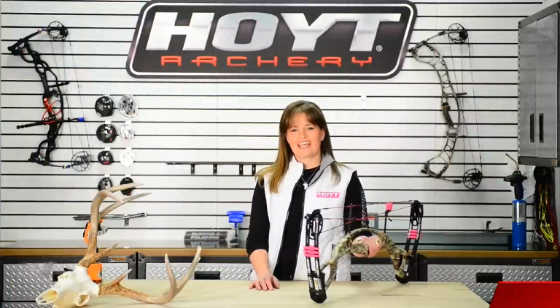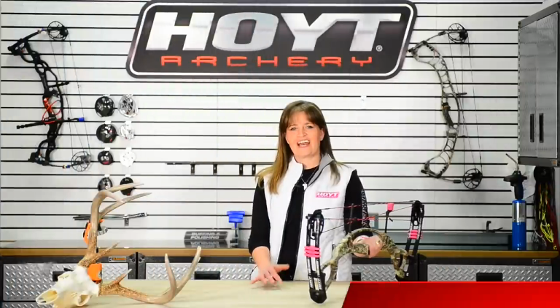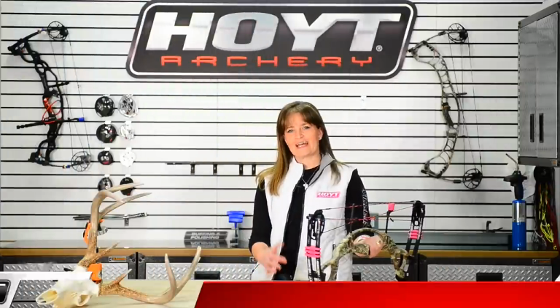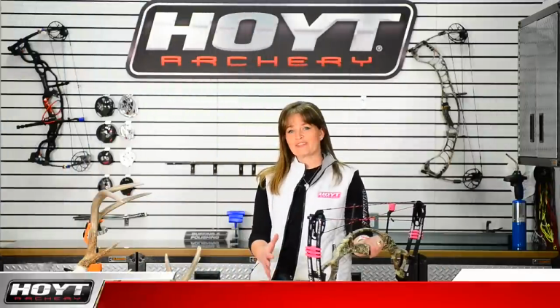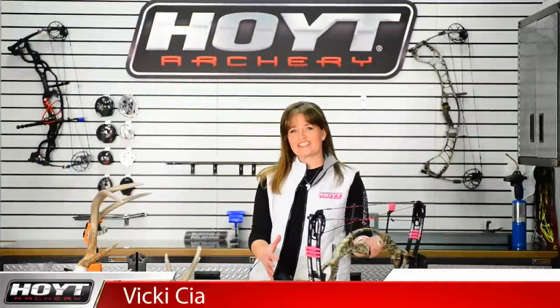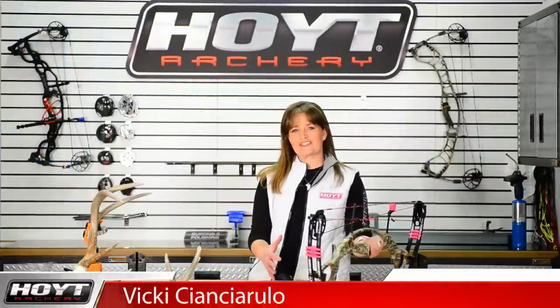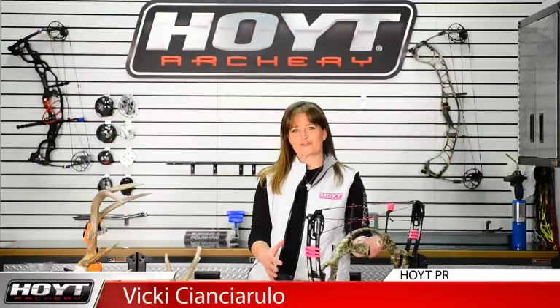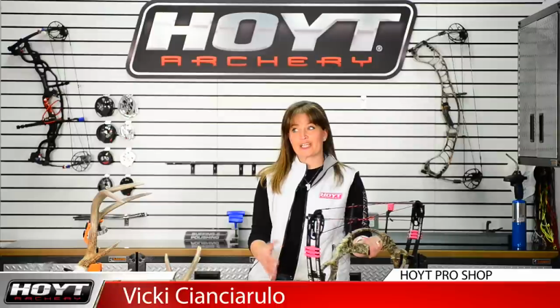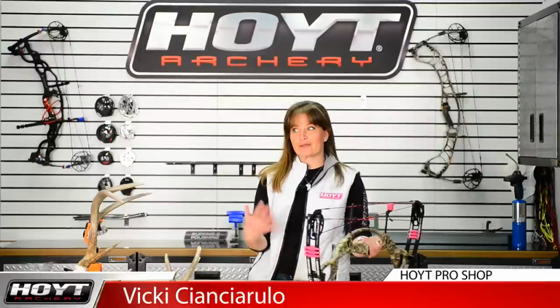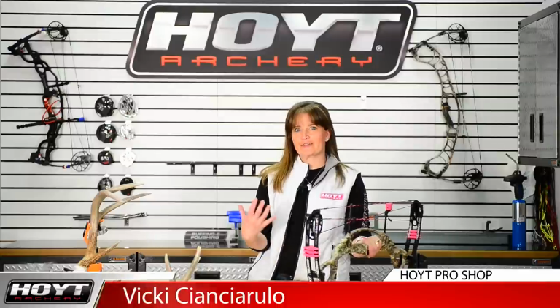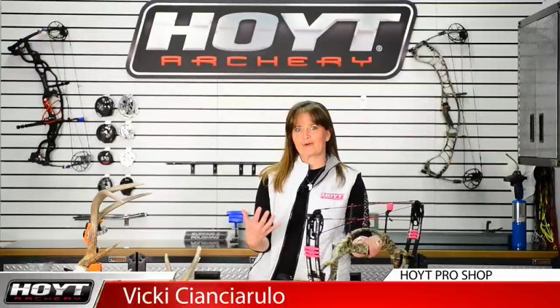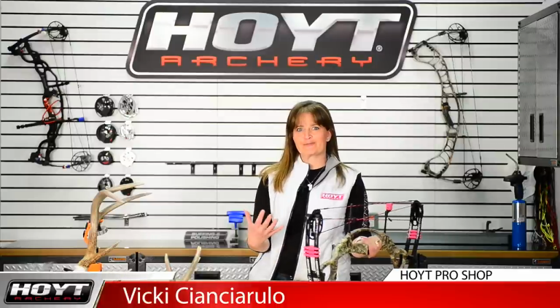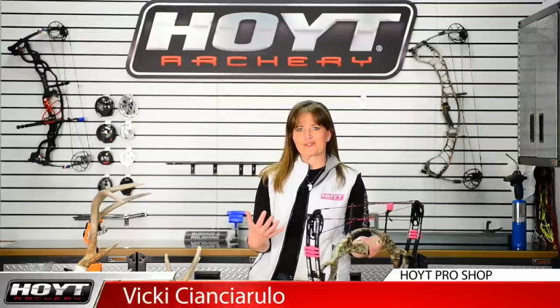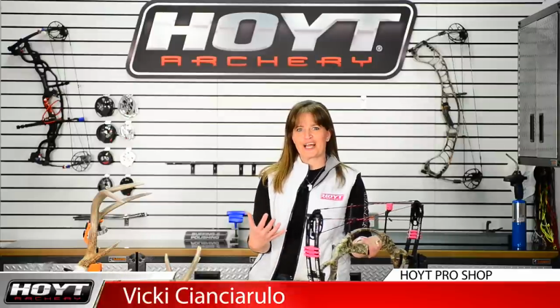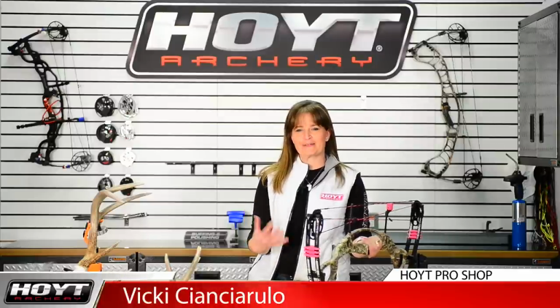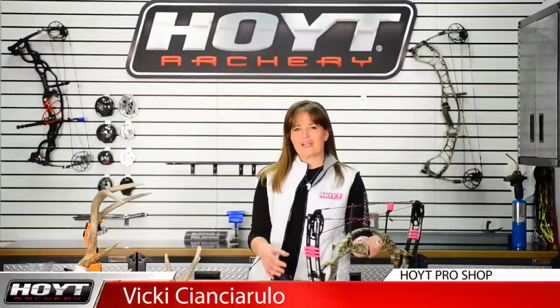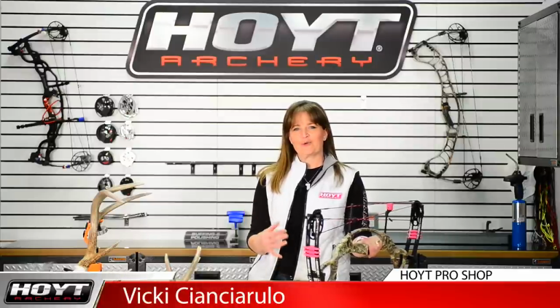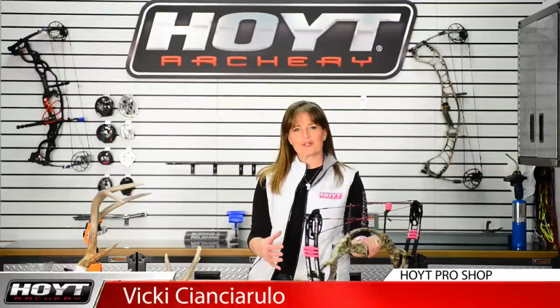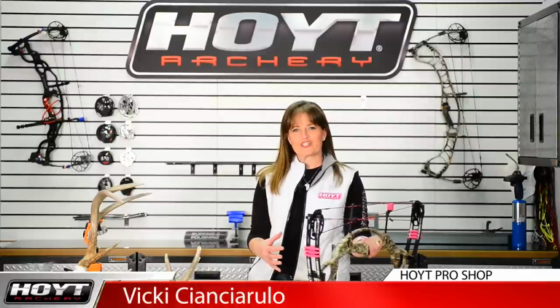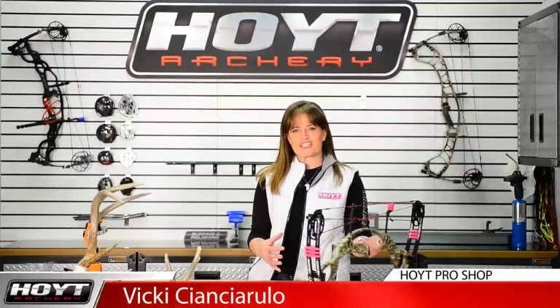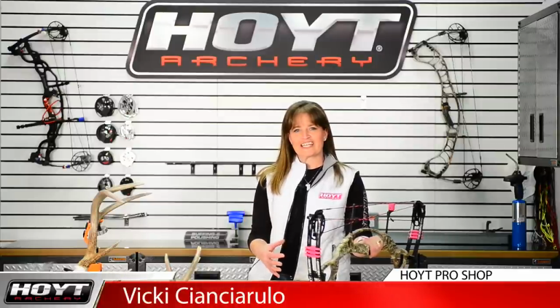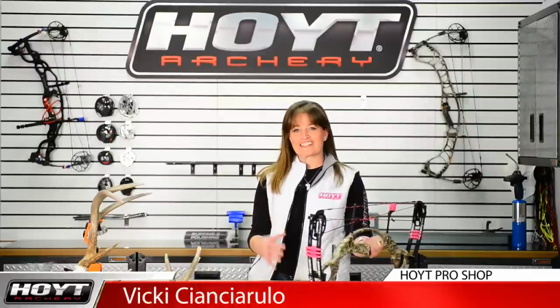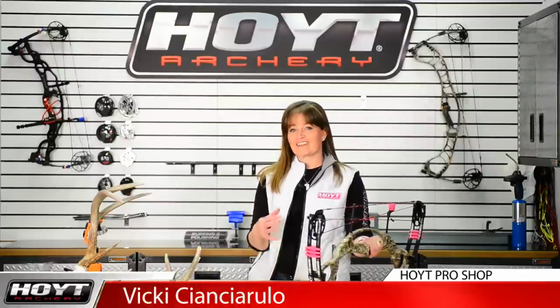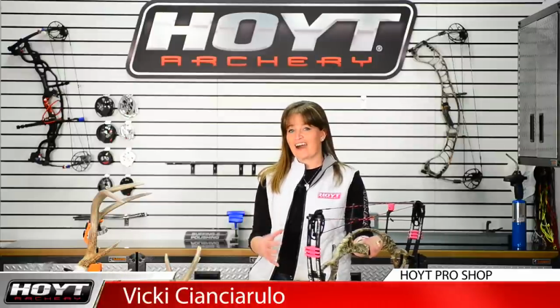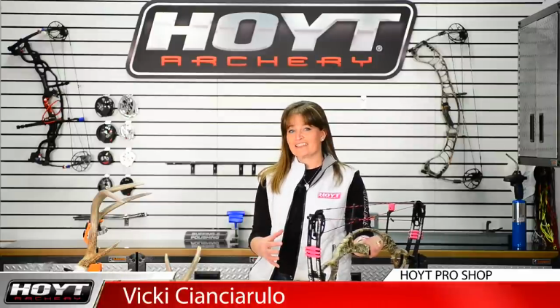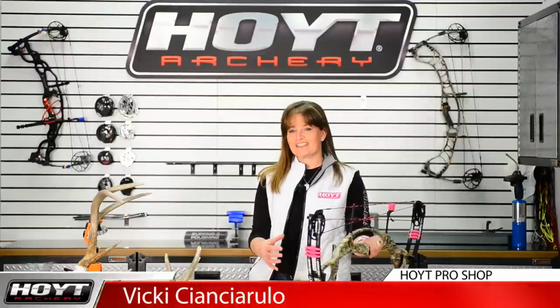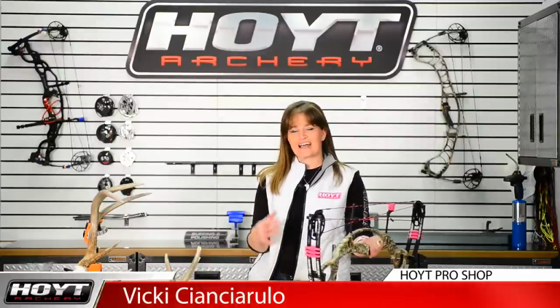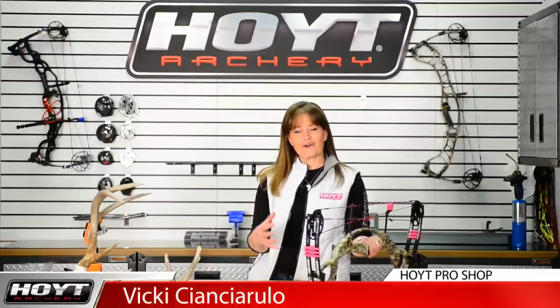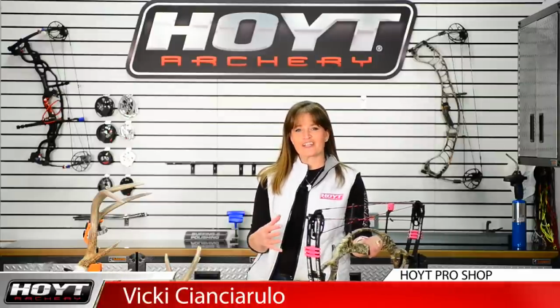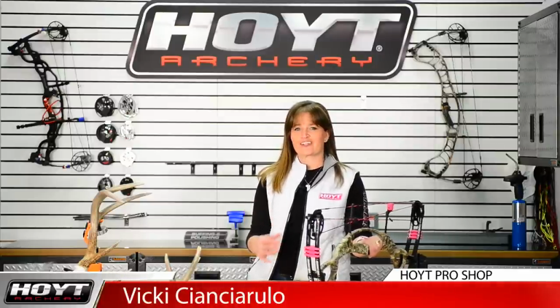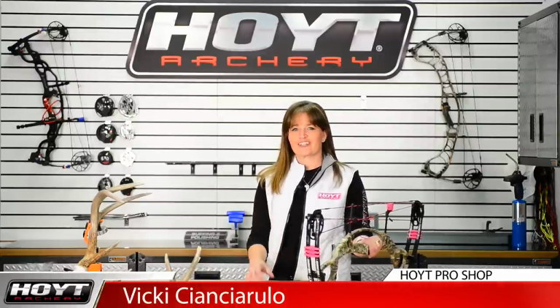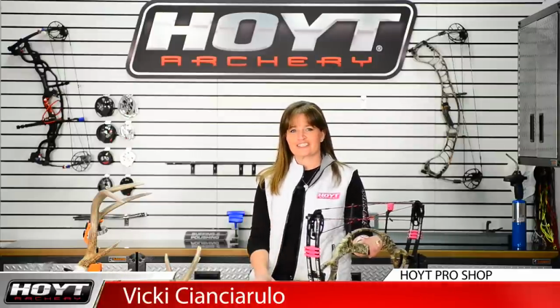Hi, I'm Vicki Sandstrull, and I'm here in the Hoyt Pro Shop. One of the questions I get asked a lot is, how did I start hunting?